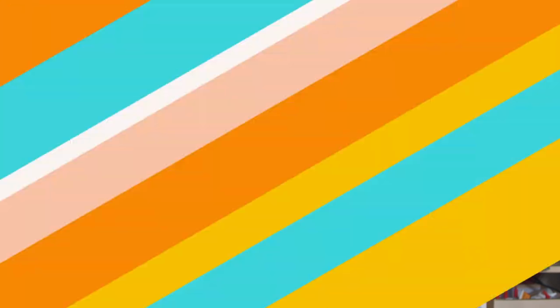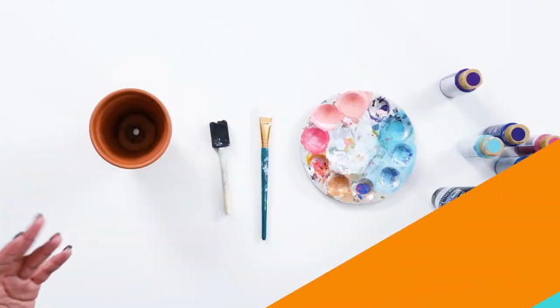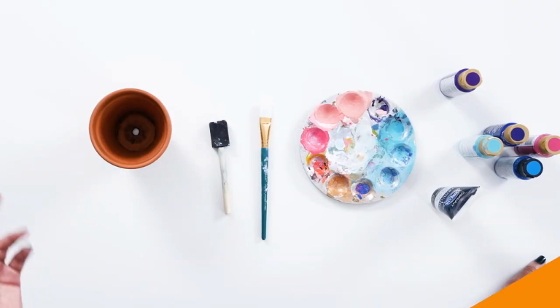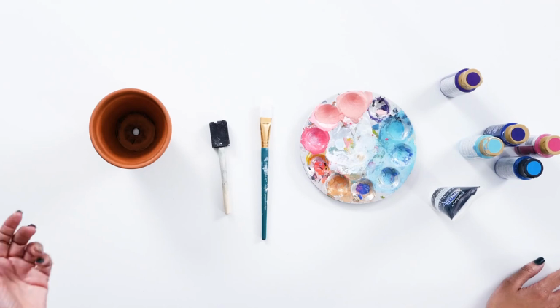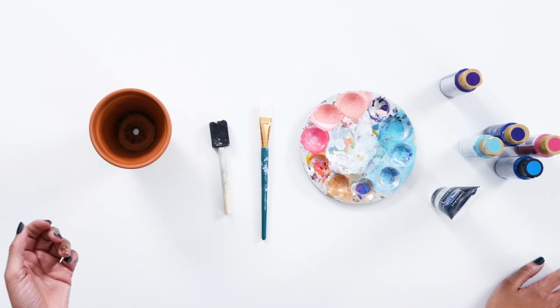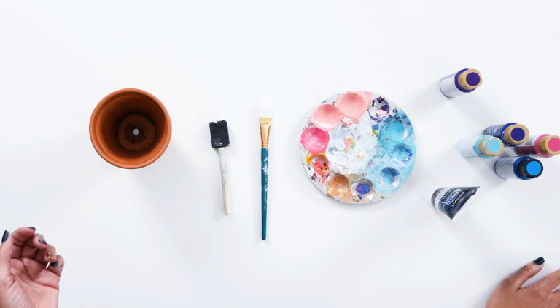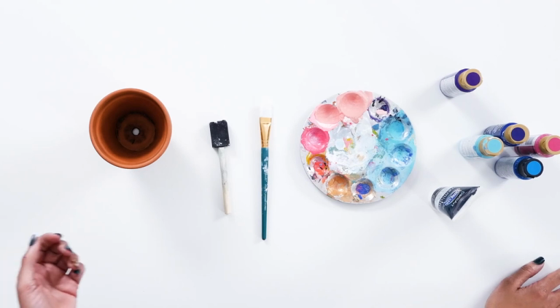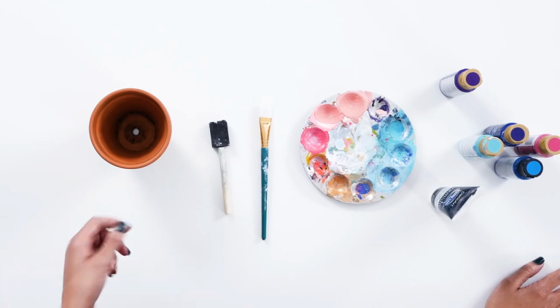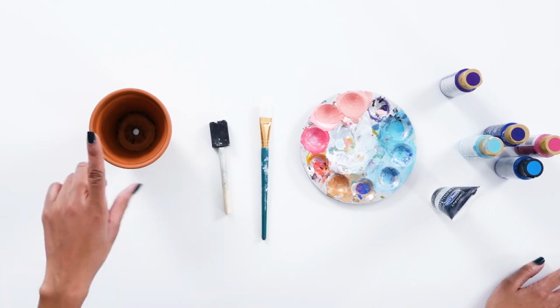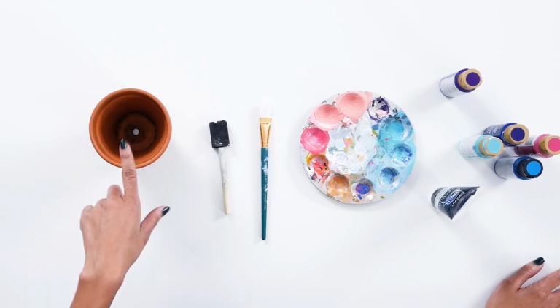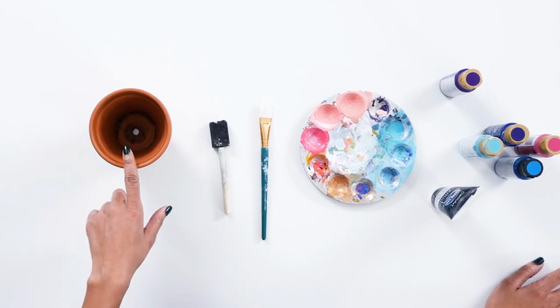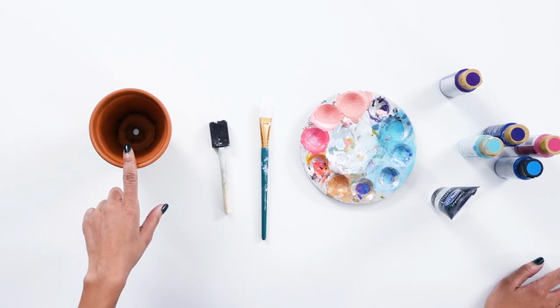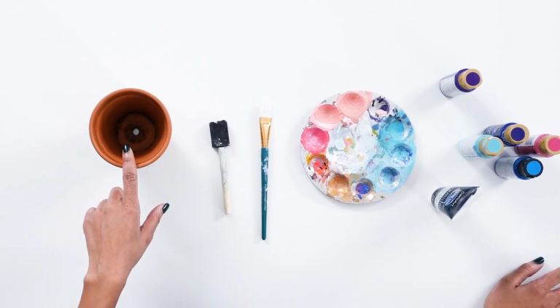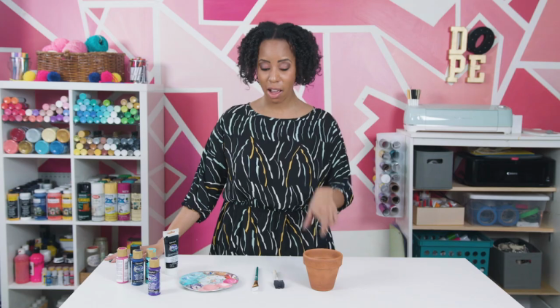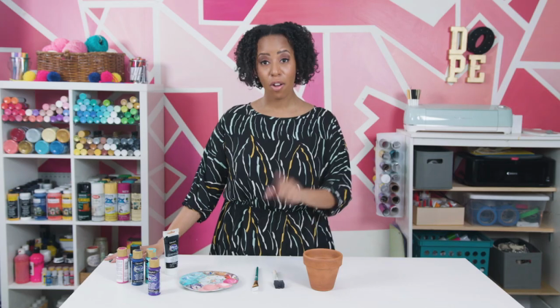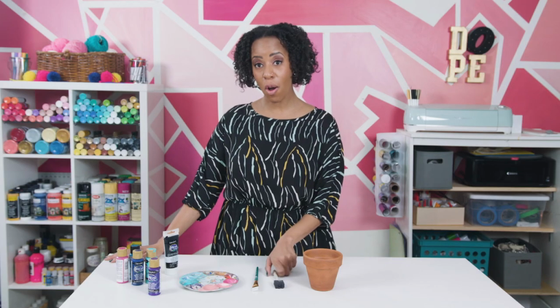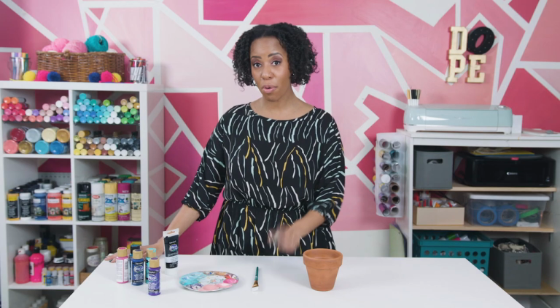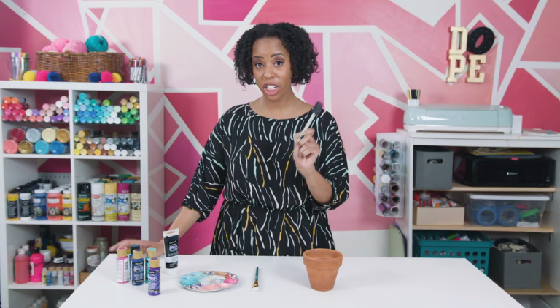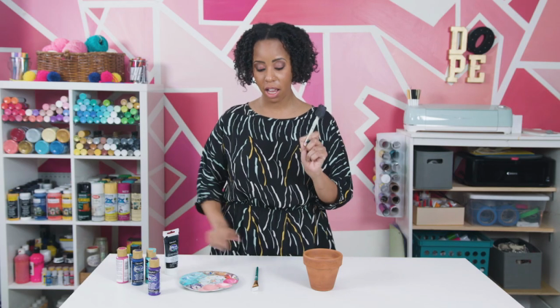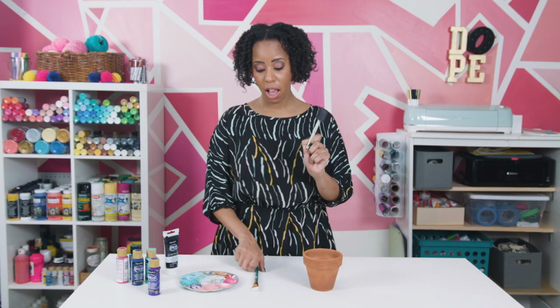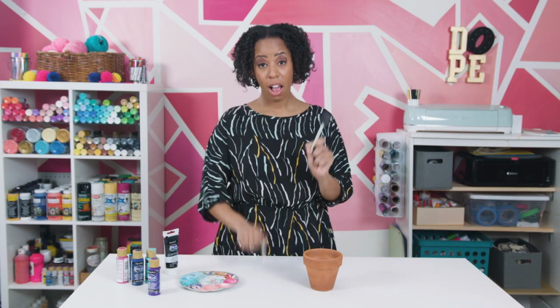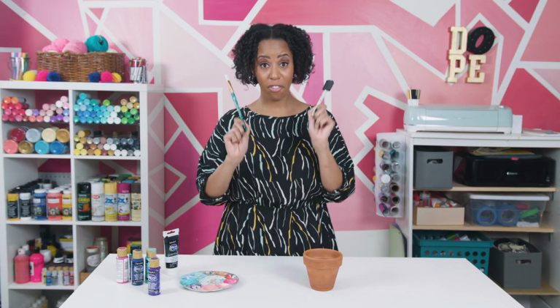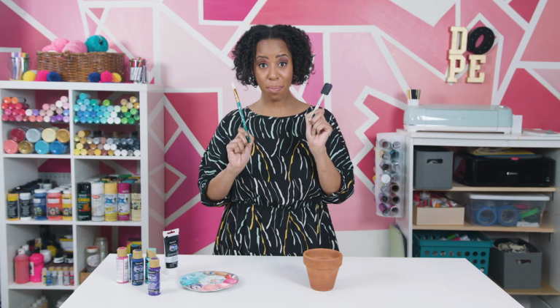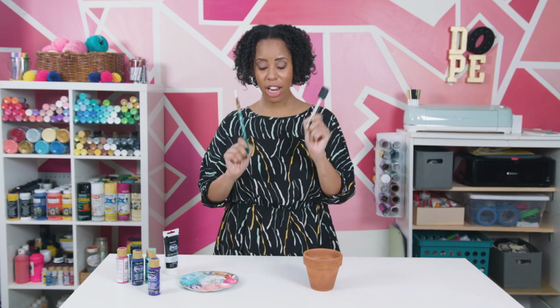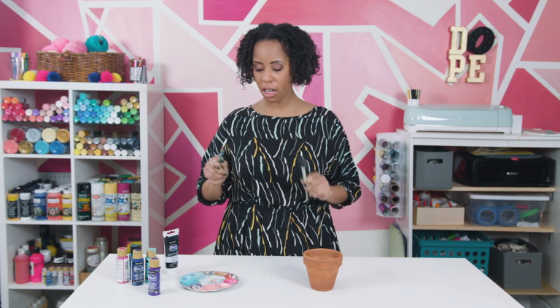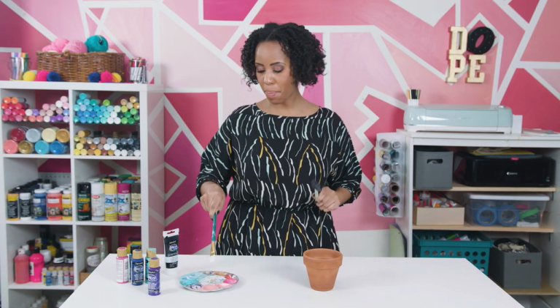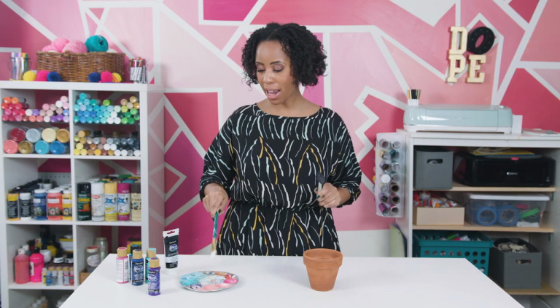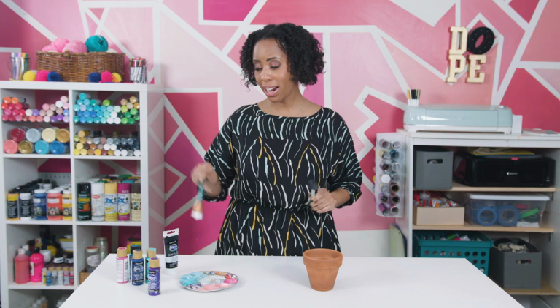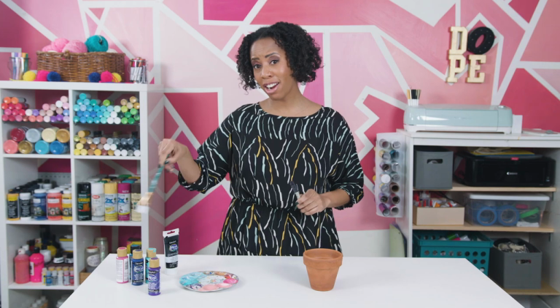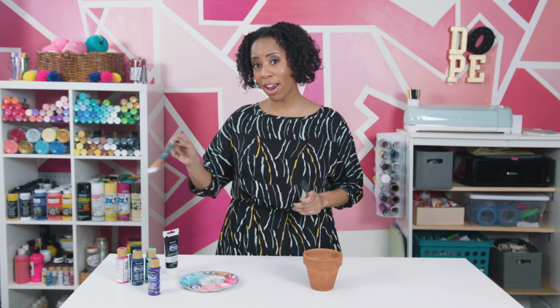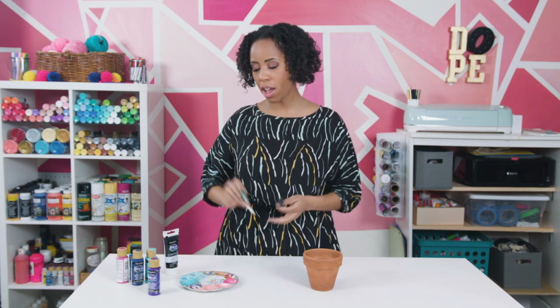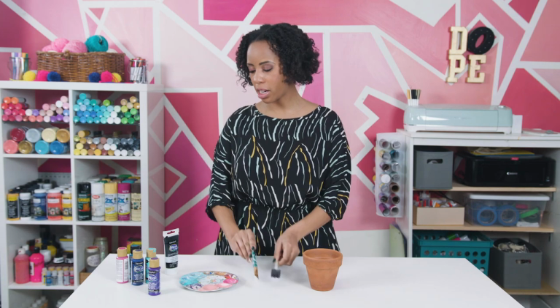All you need for this project is a terracotta pot, foam brush, a flat brush, palette, and an array of colors.